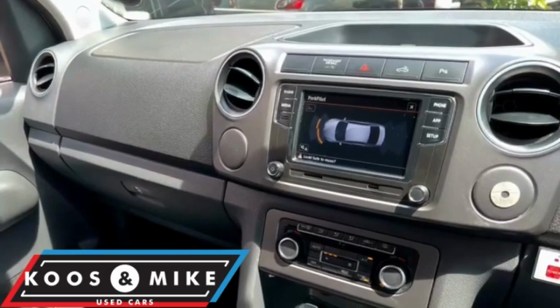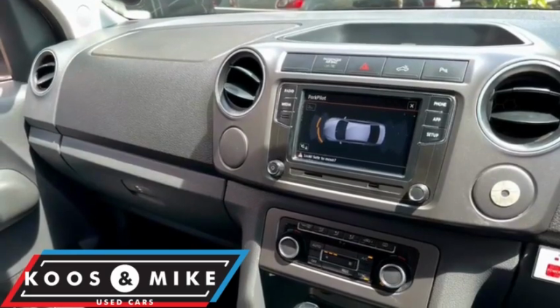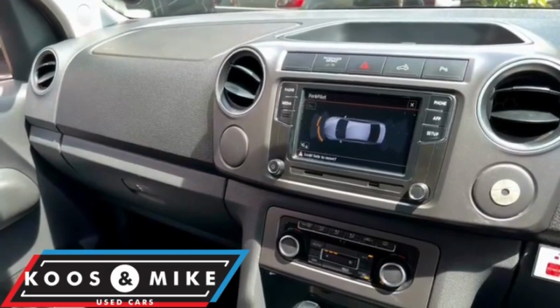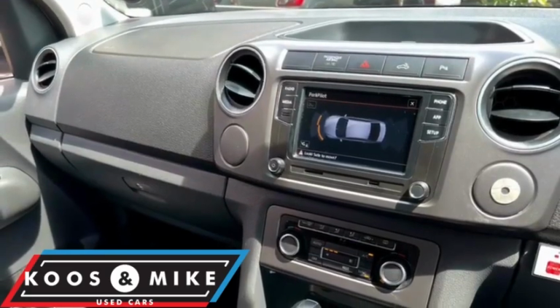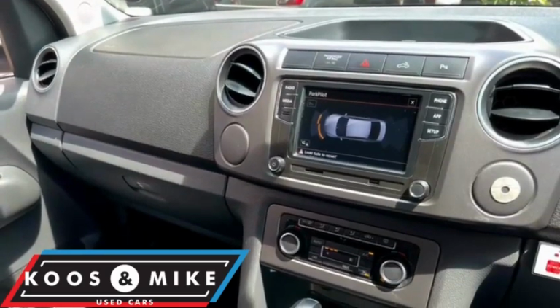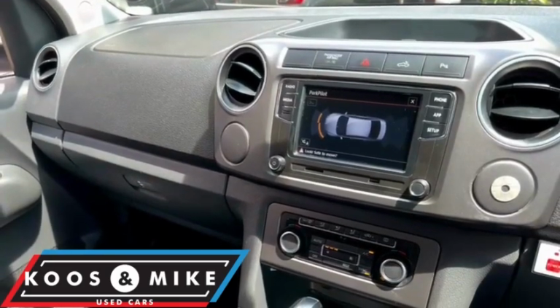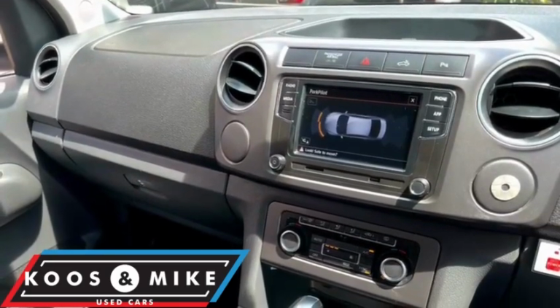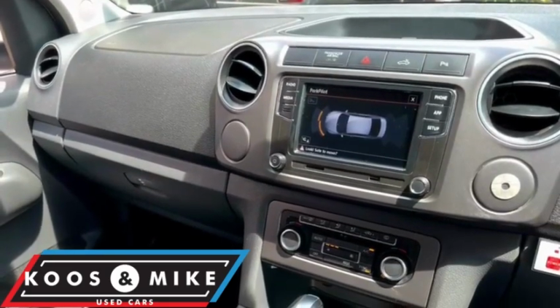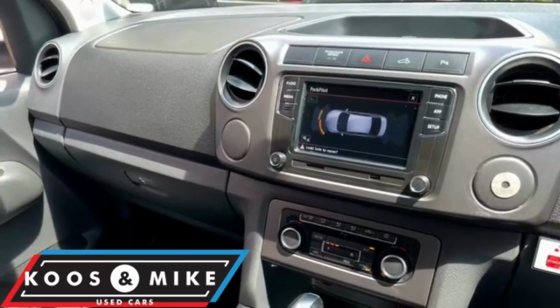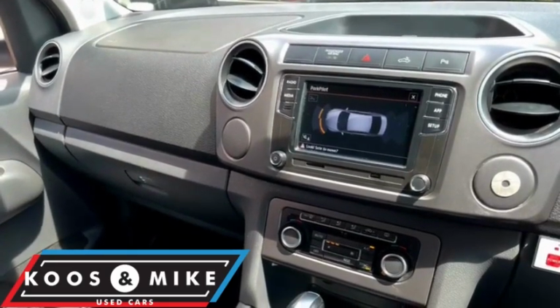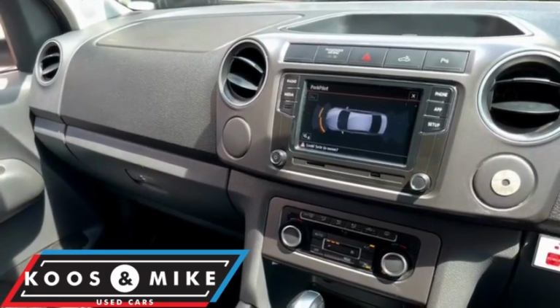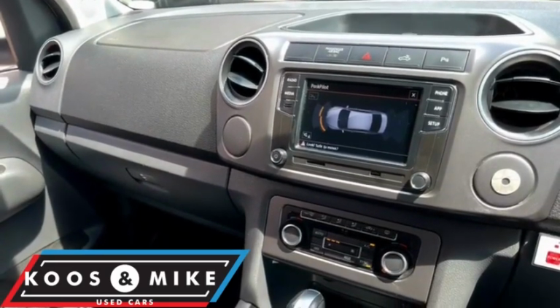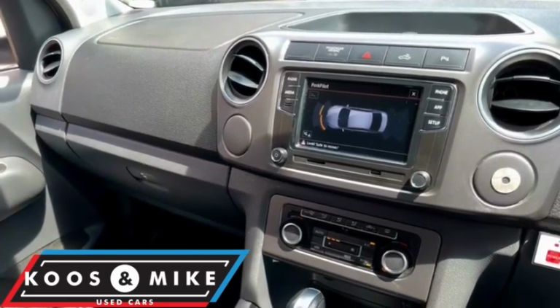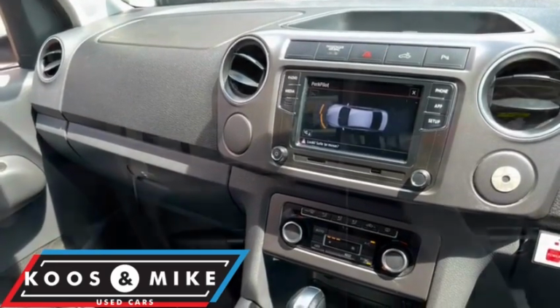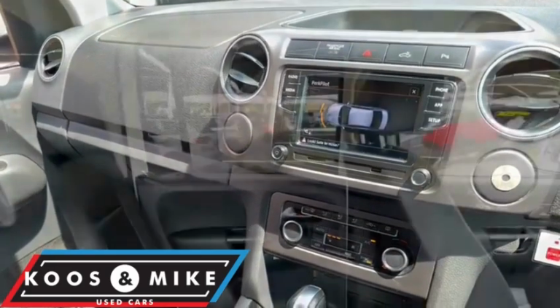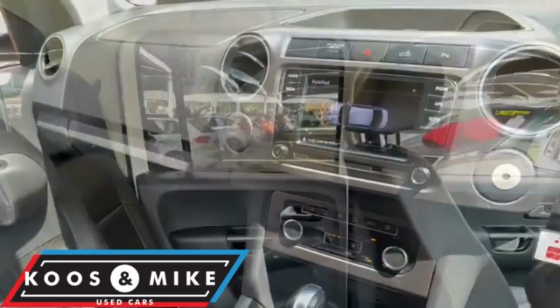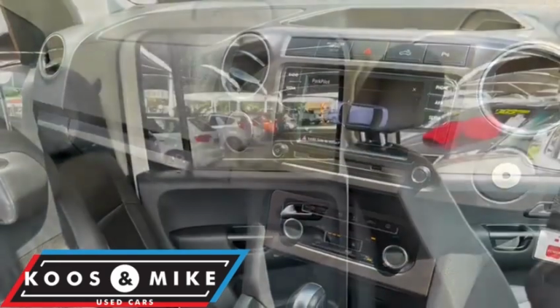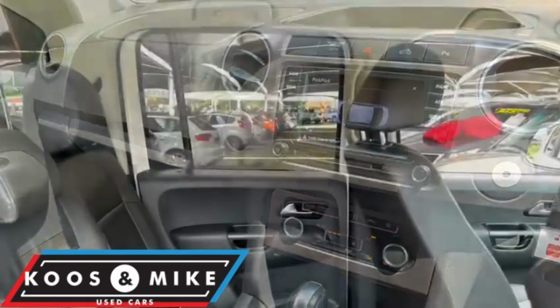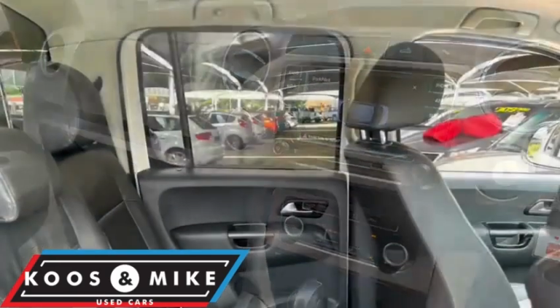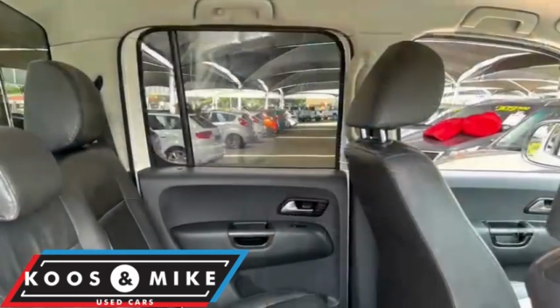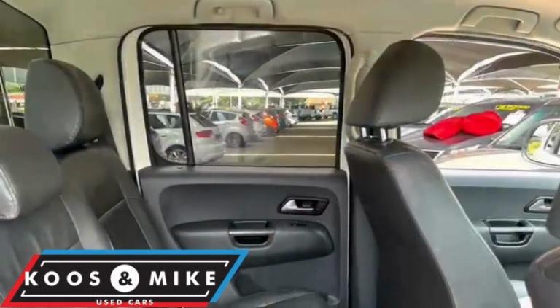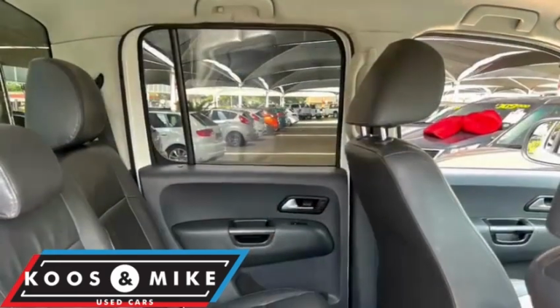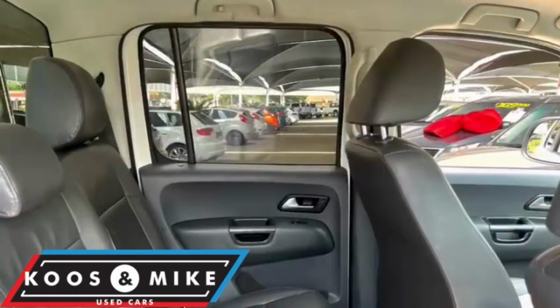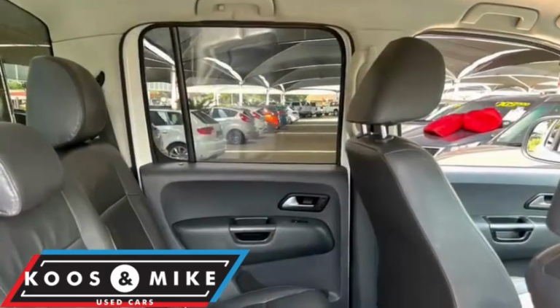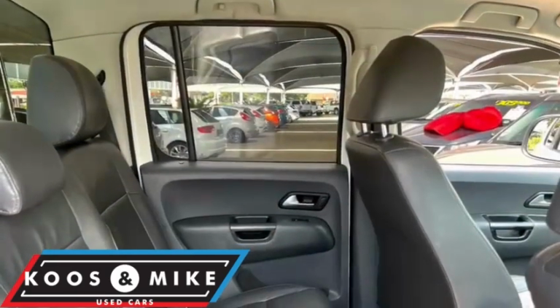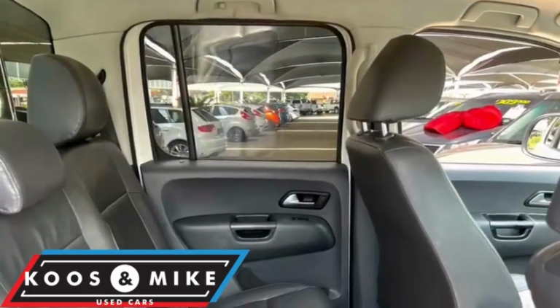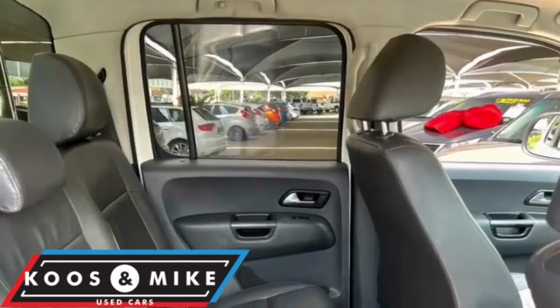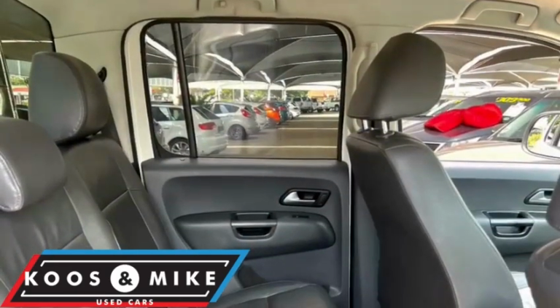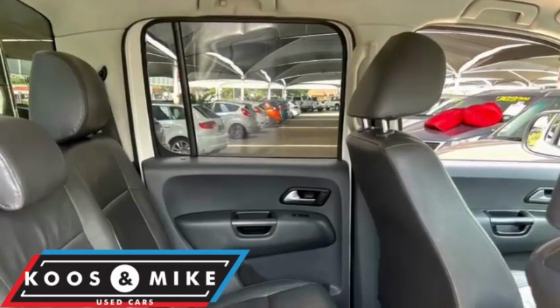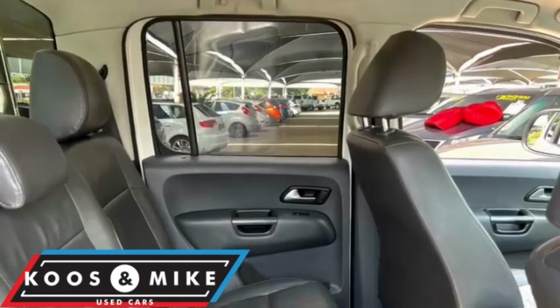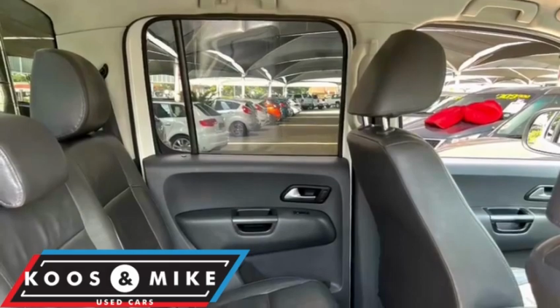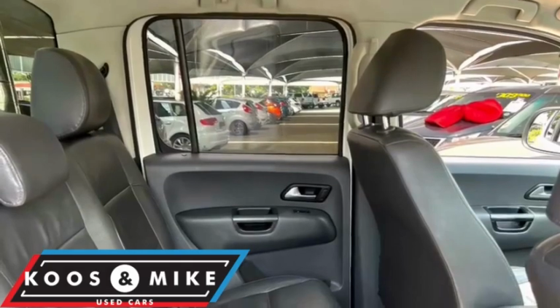Features include radio, auxiliary, and USB, as well as Android and Apple CarPlay and Bluetooth capability.